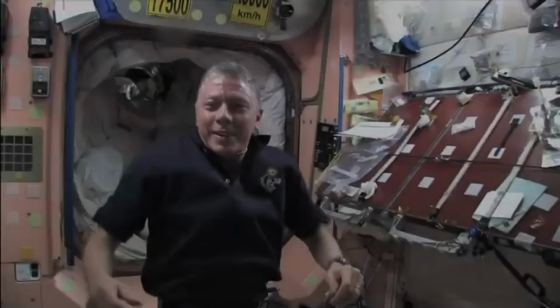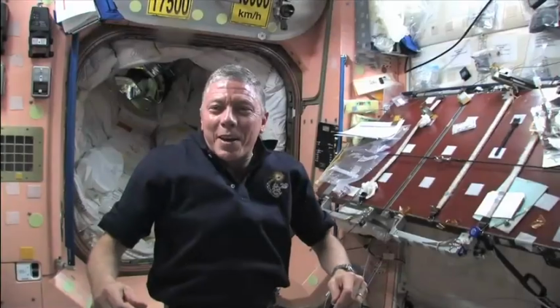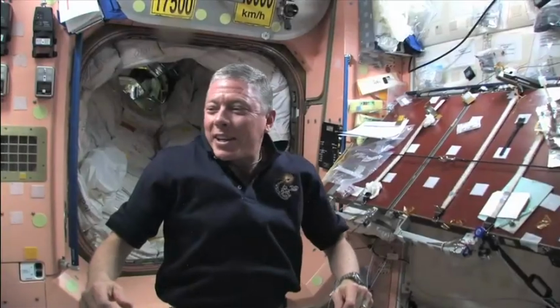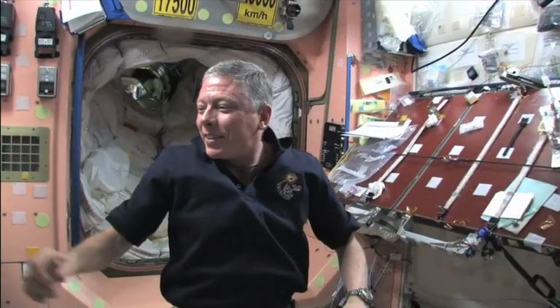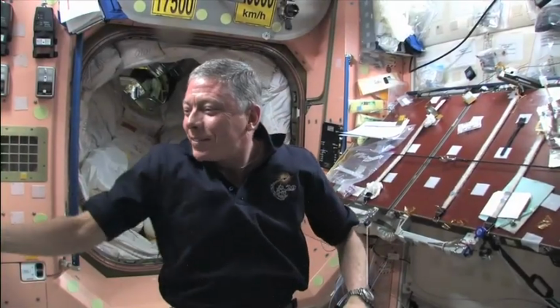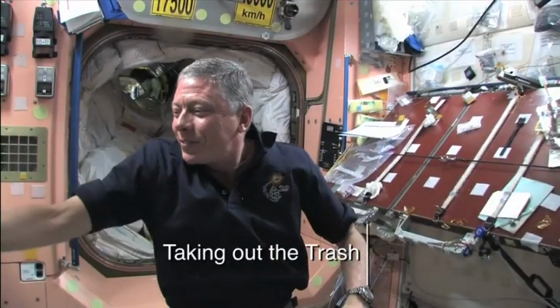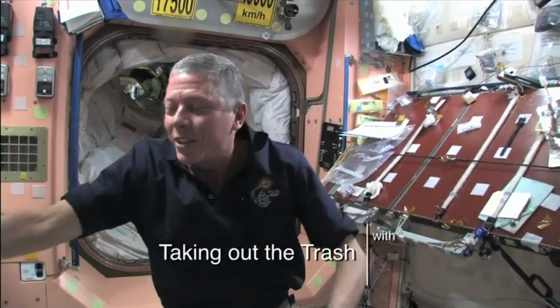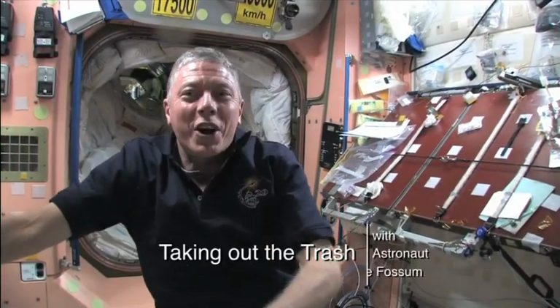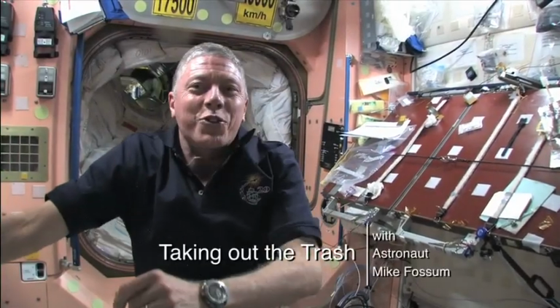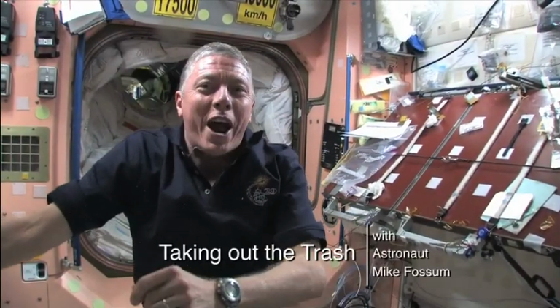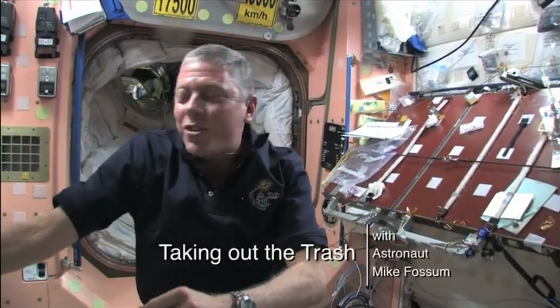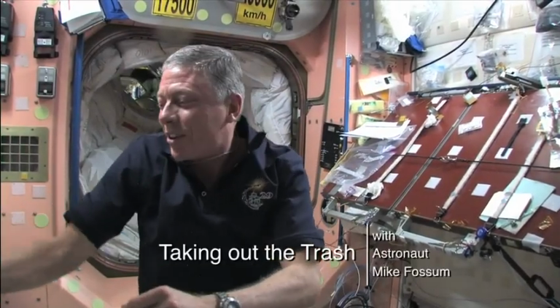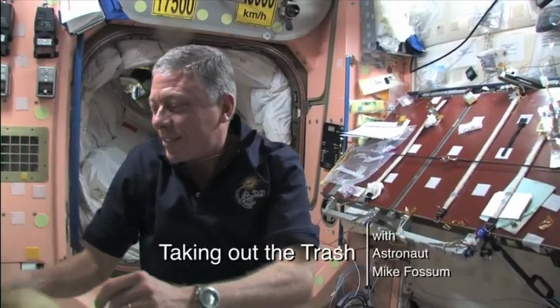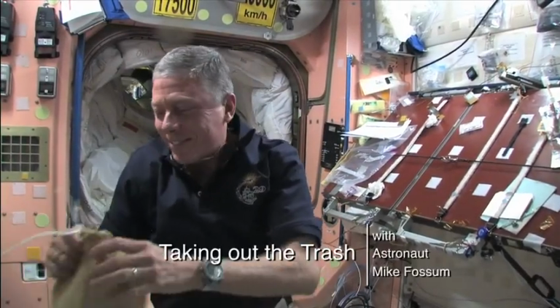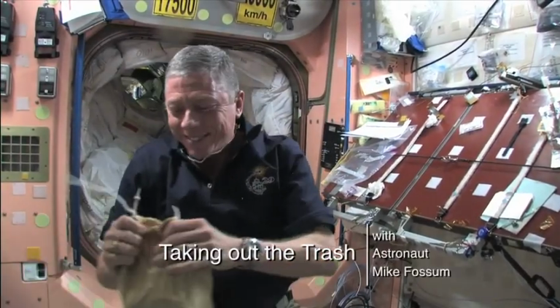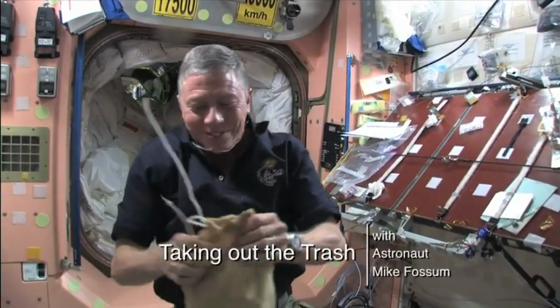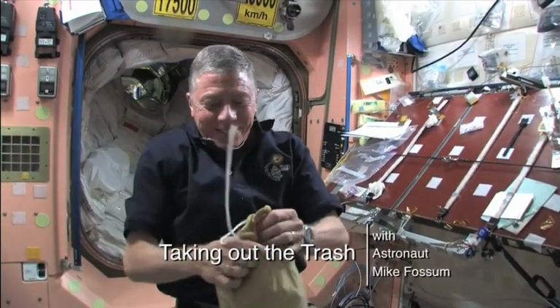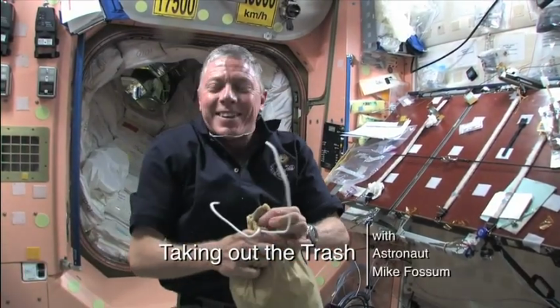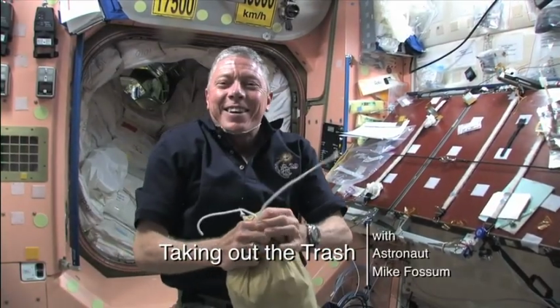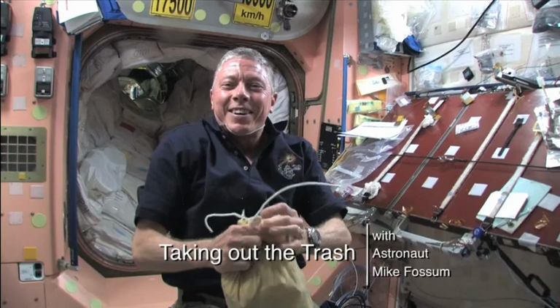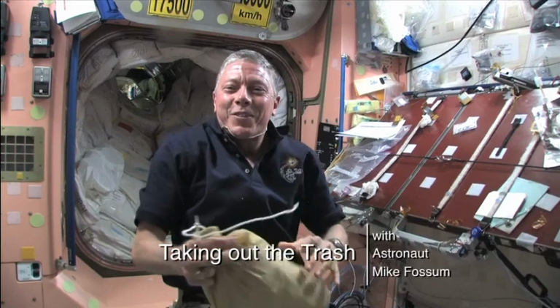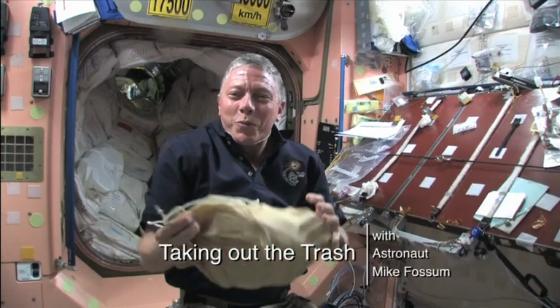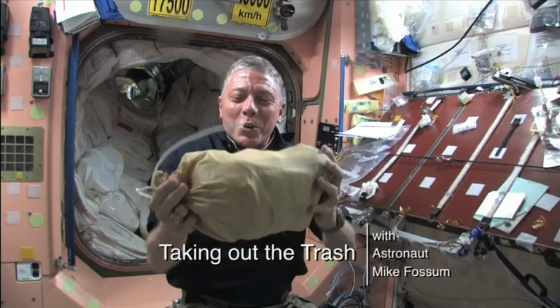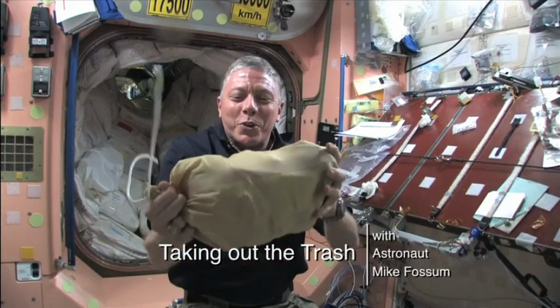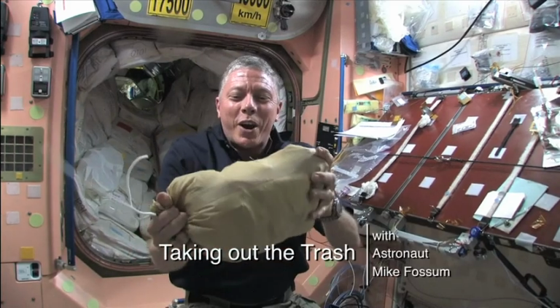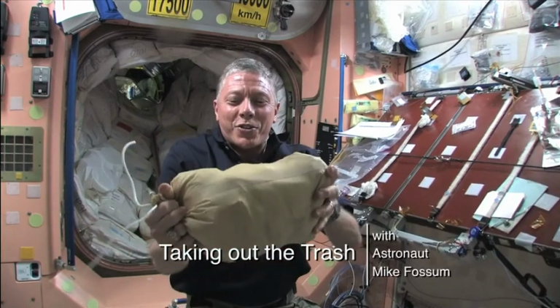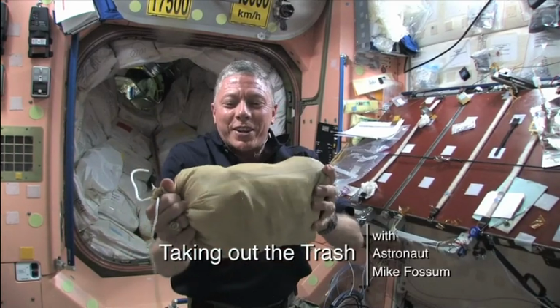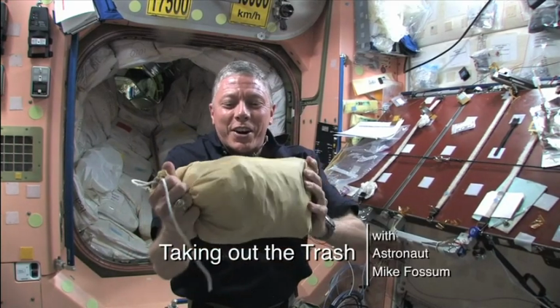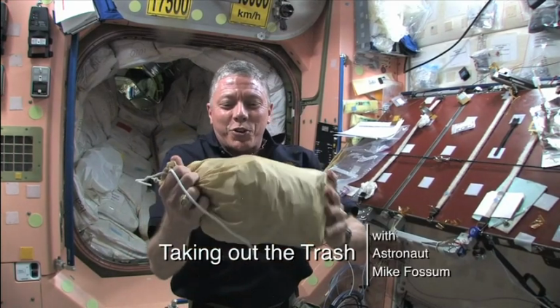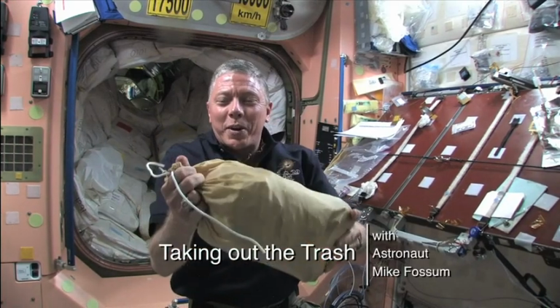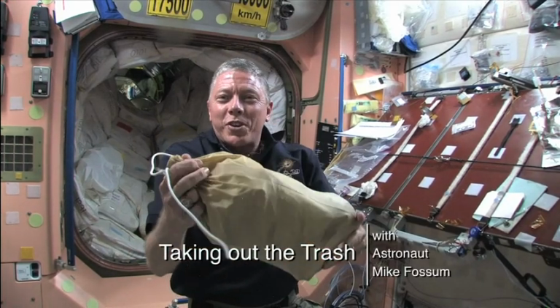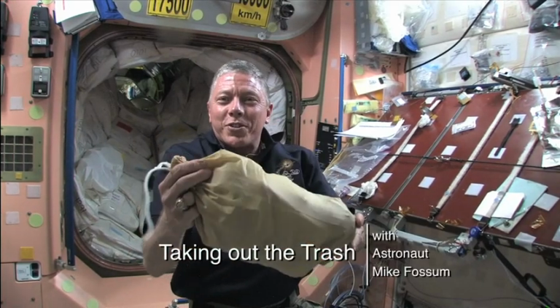Hey, Mike here. Let's talk trash. What do we do with trash on the International Space Station?